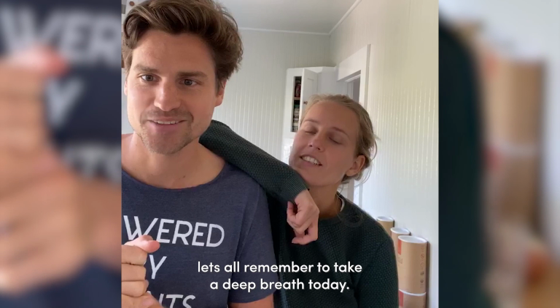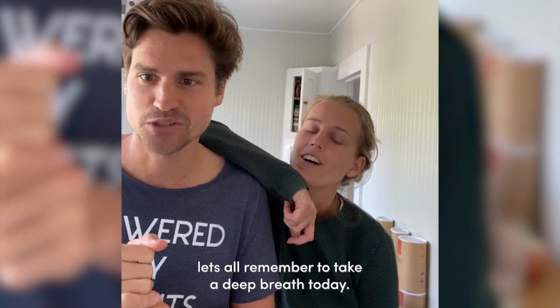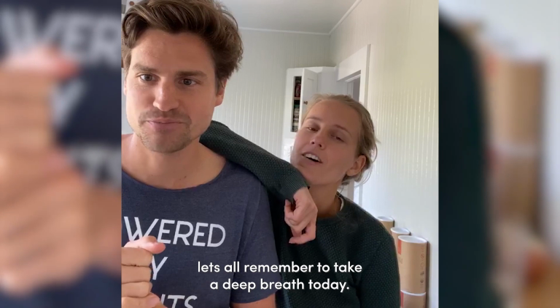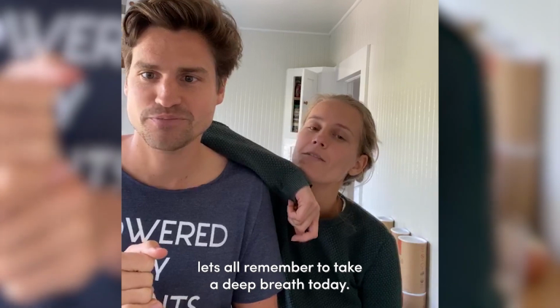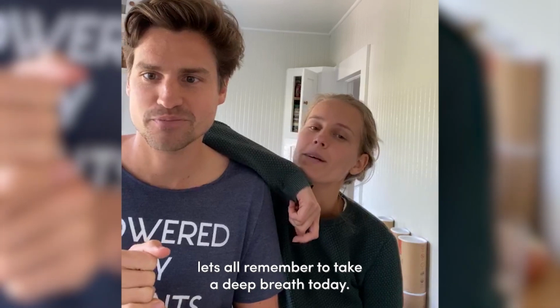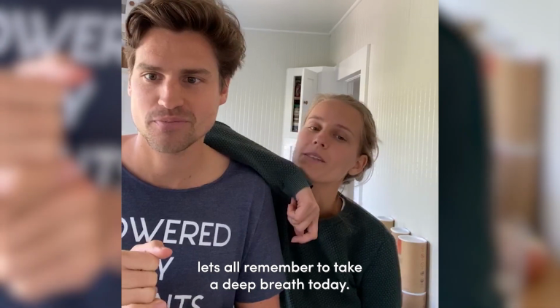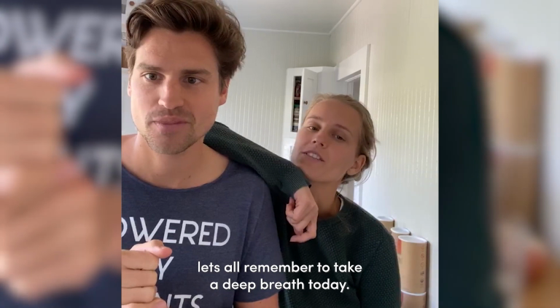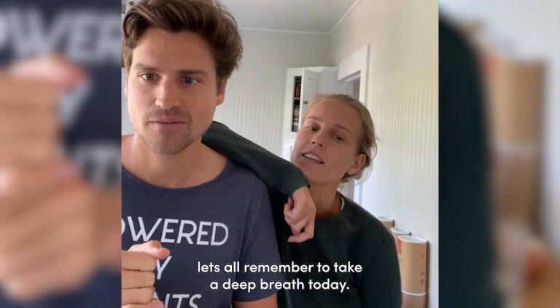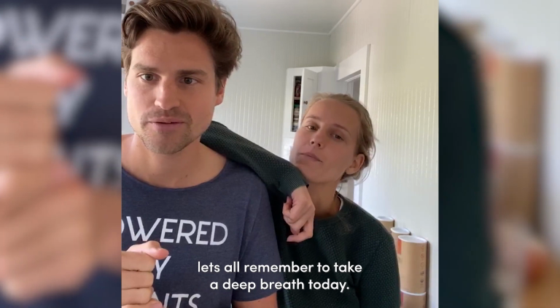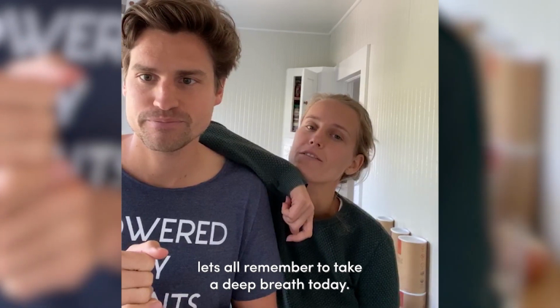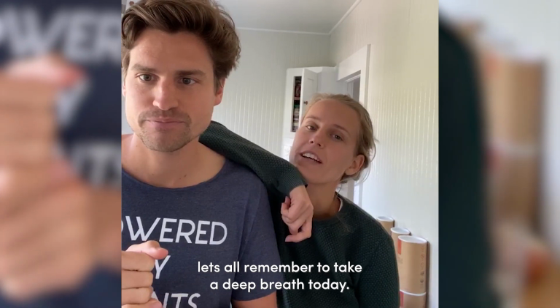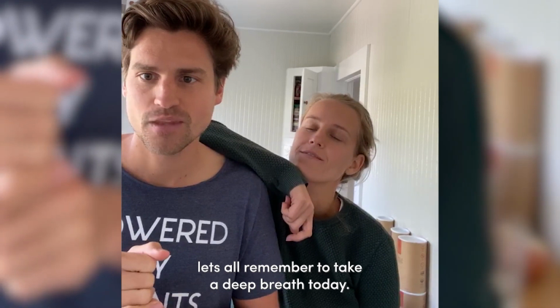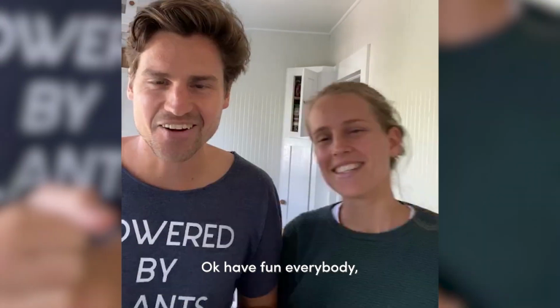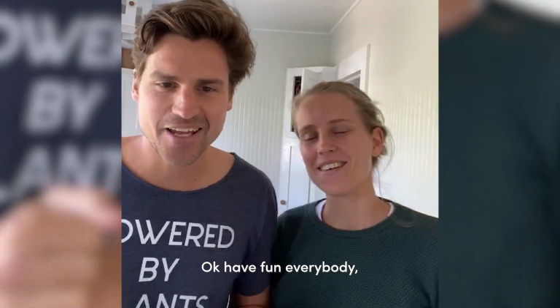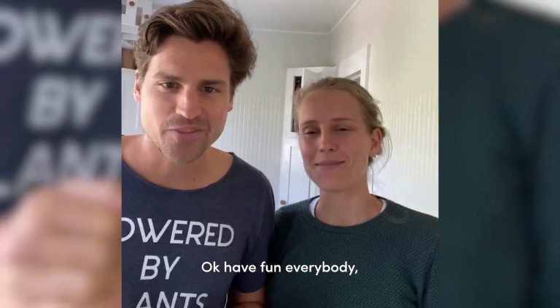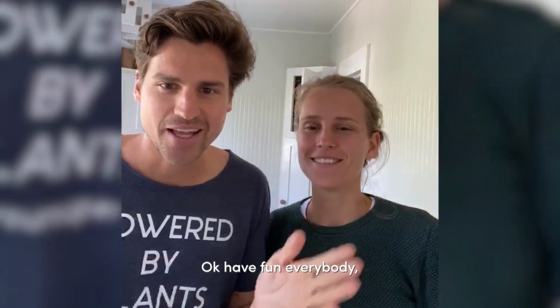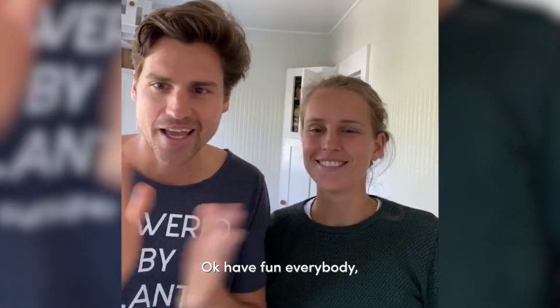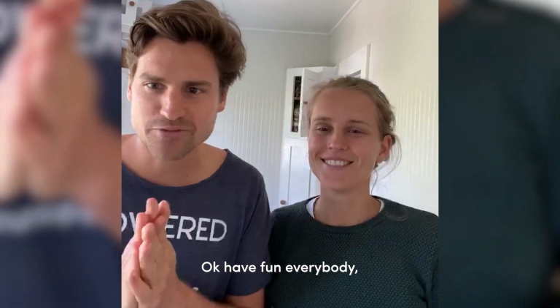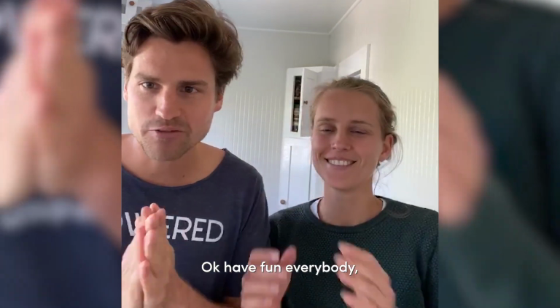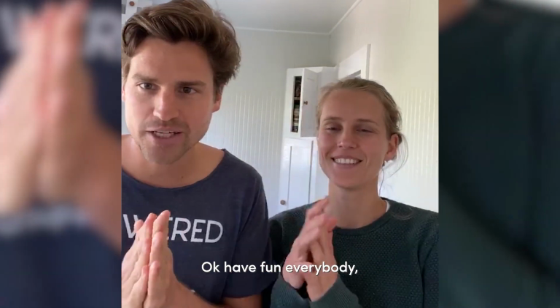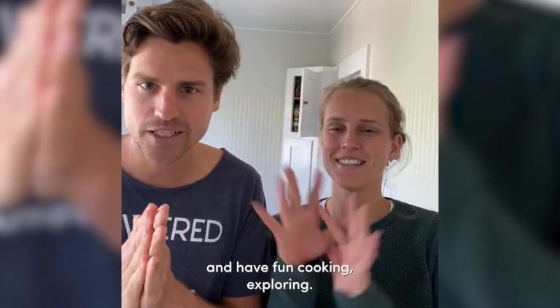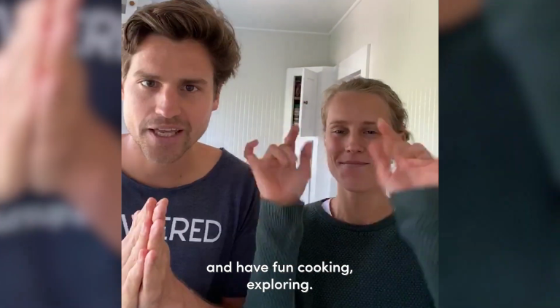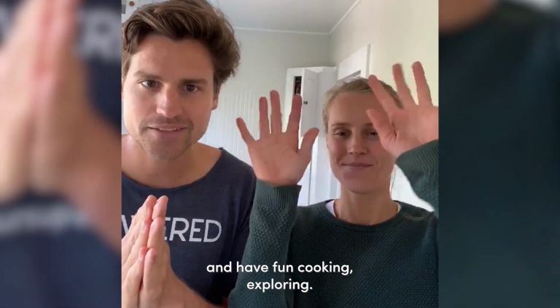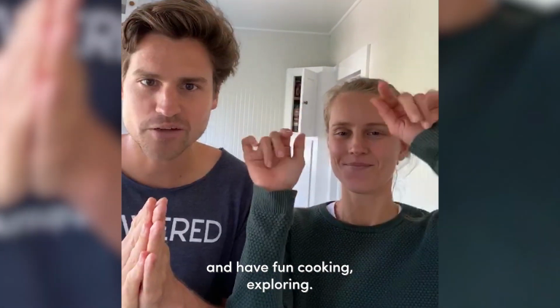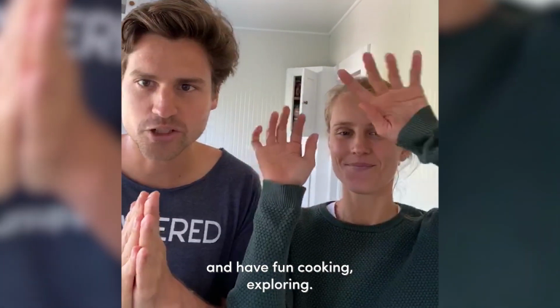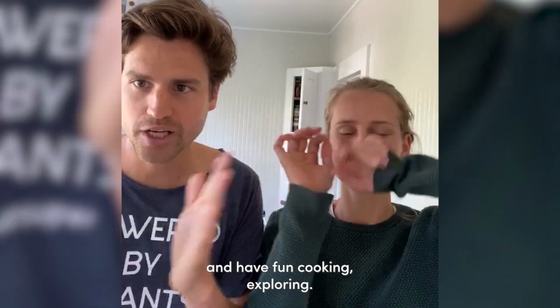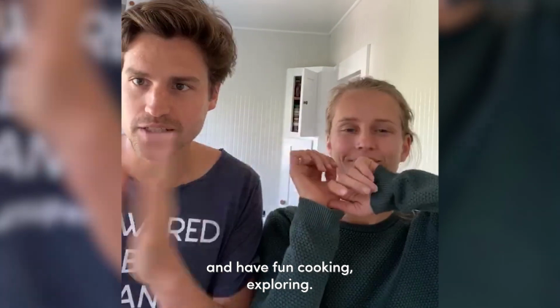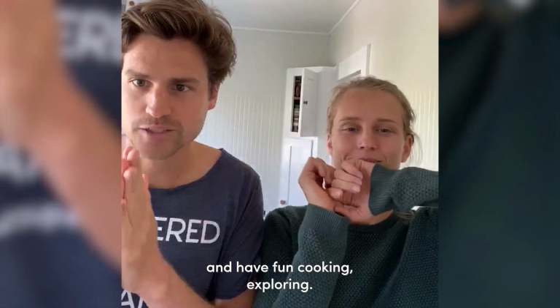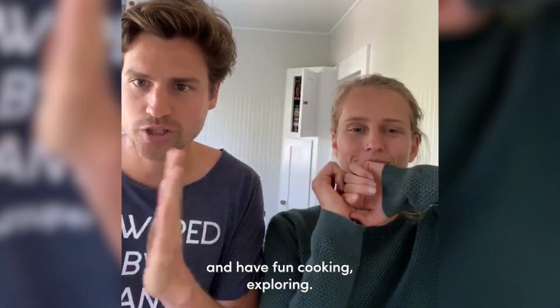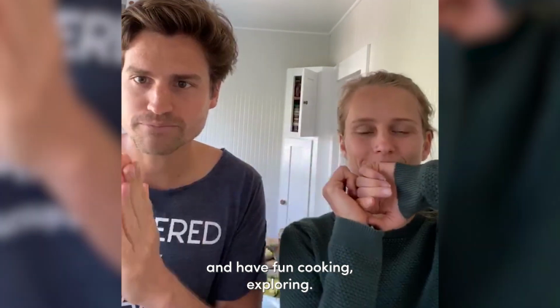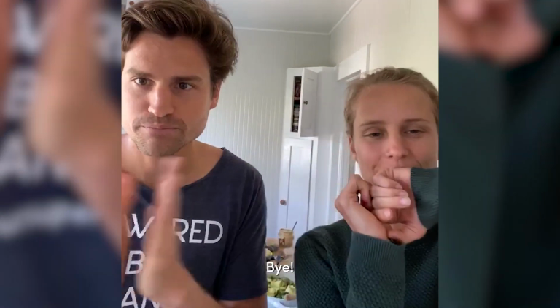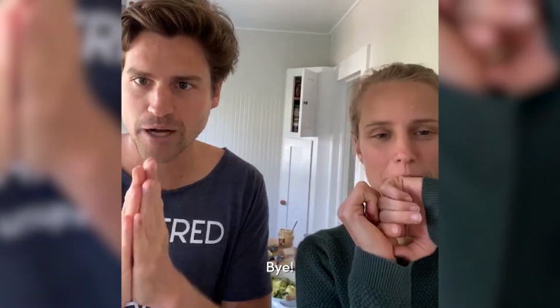Let's all remember to take a deep breath today. Have fun everybody, have fun cooking and exploring. Bye bye.